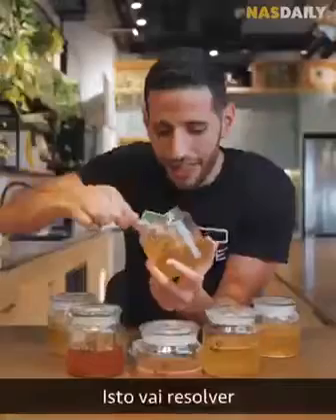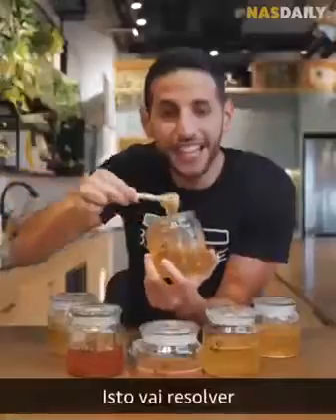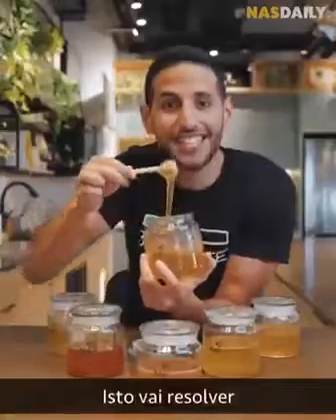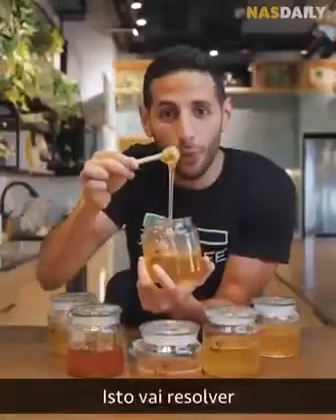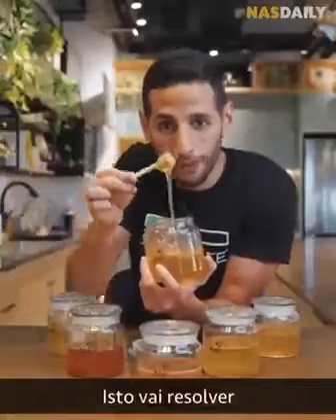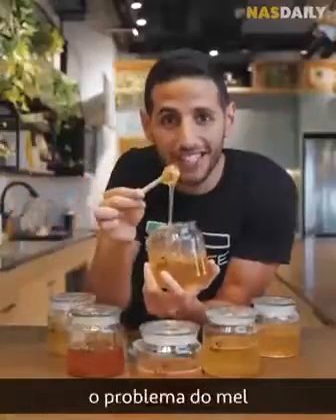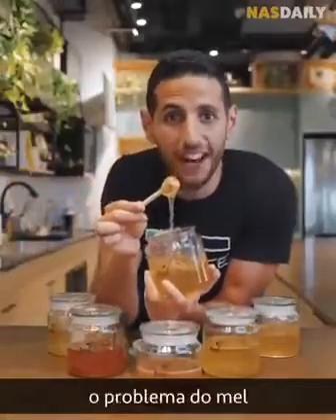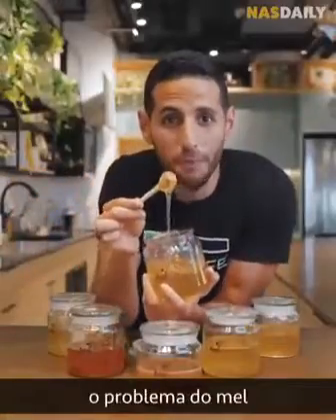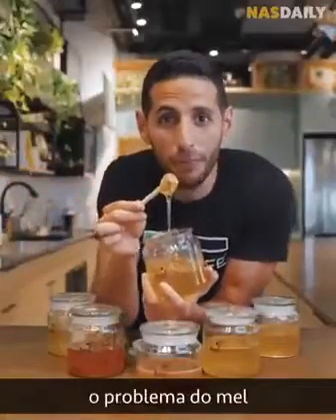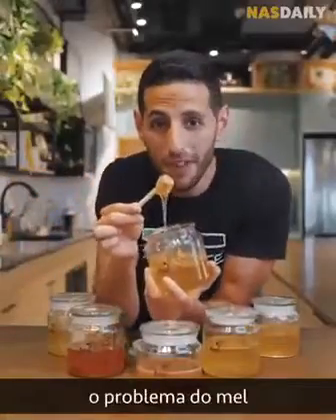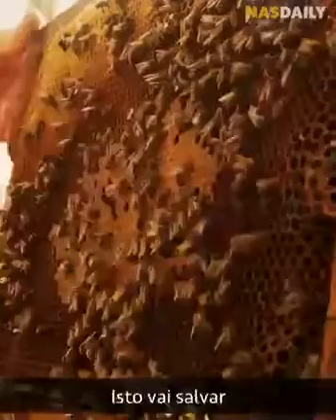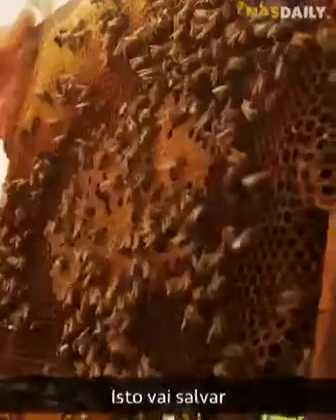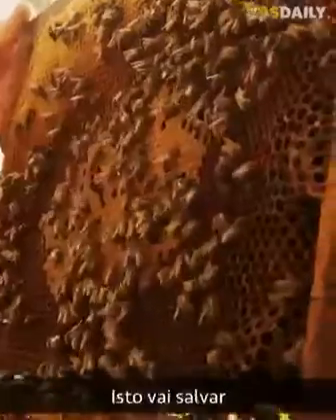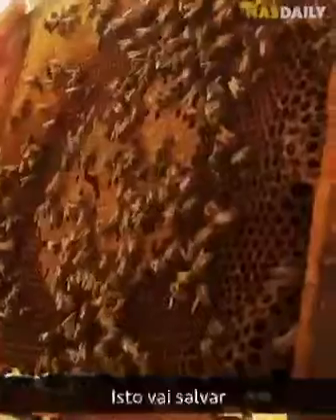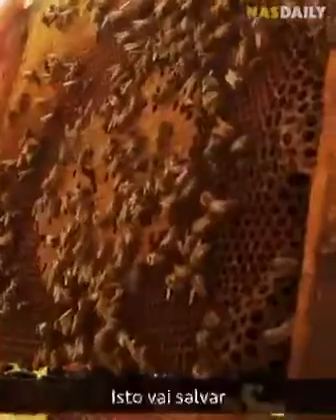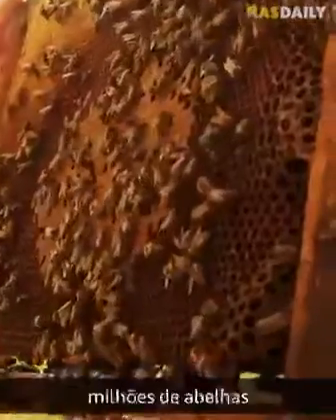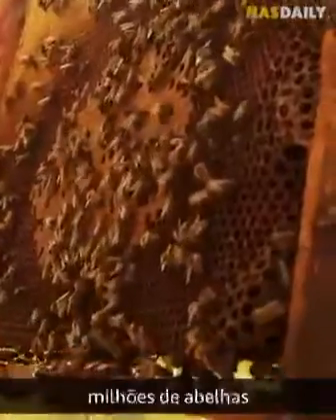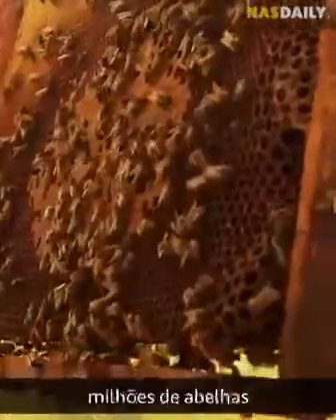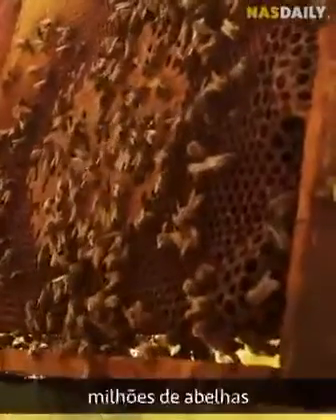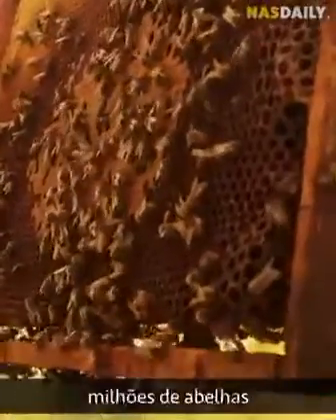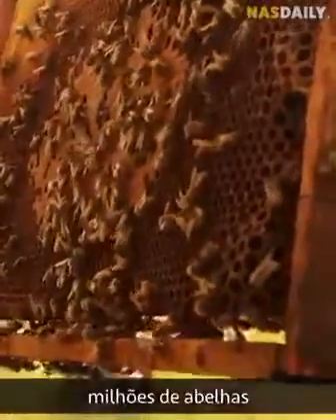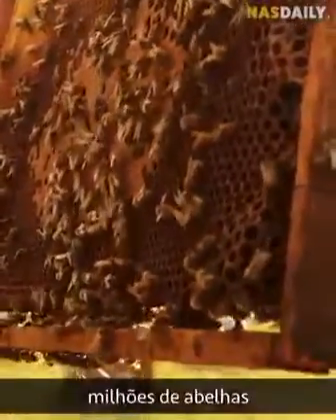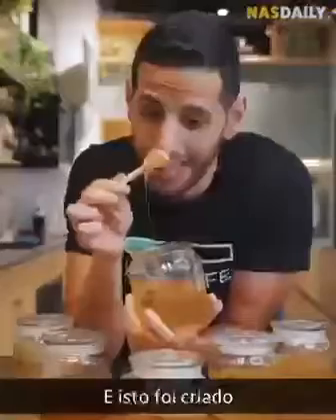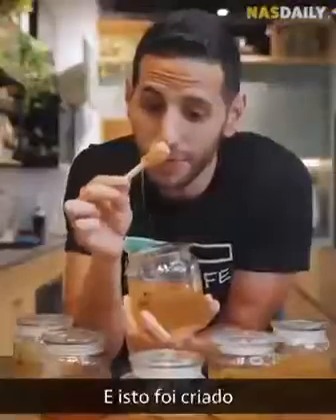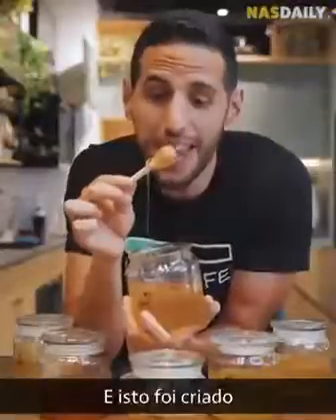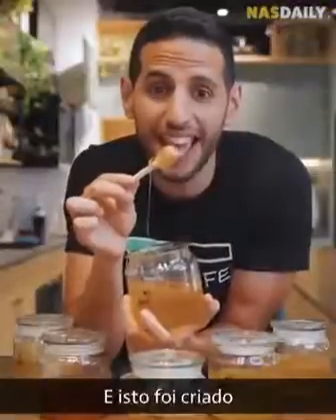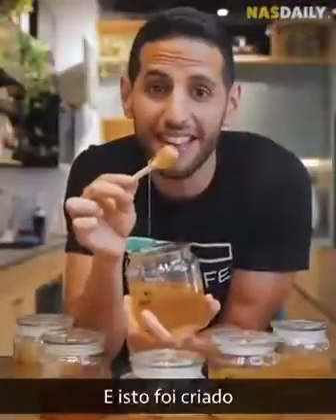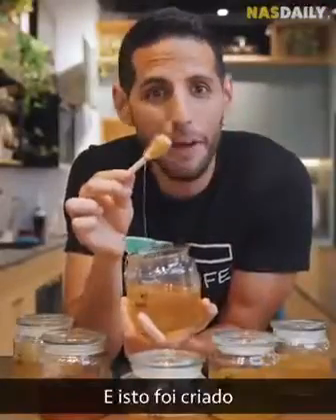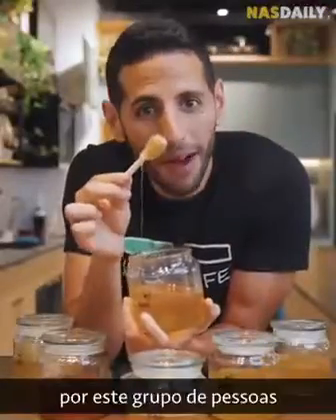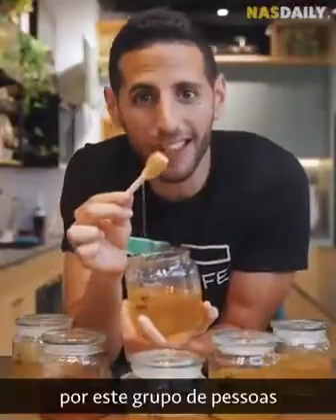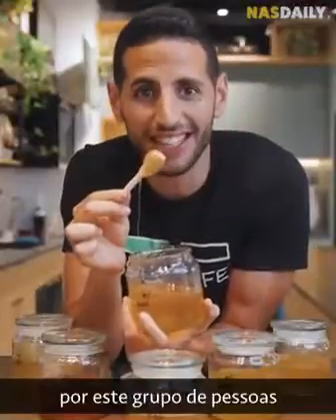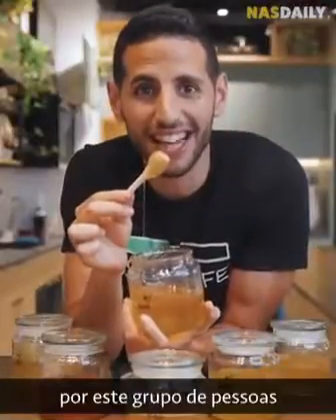This will fix the honey problem. This will save millions of bees. And this was made by these guys.